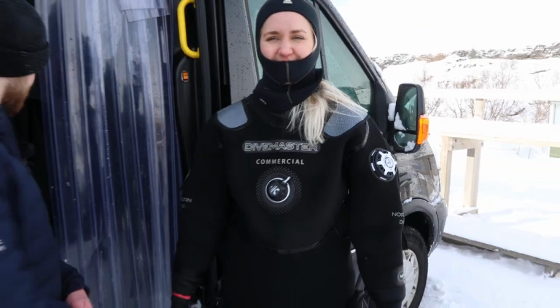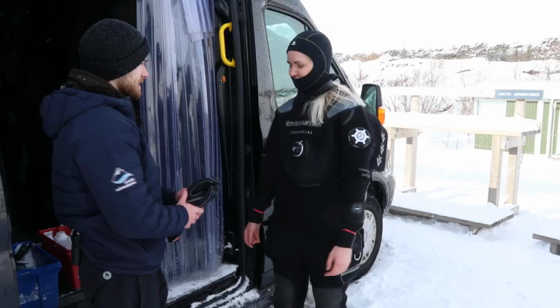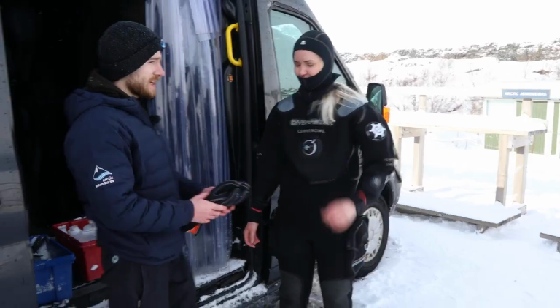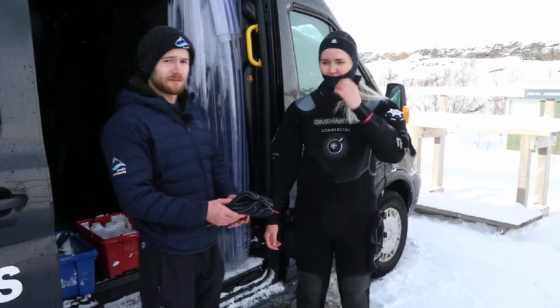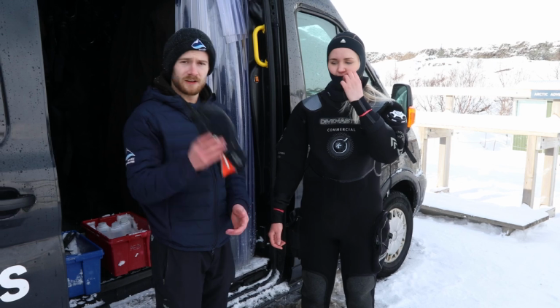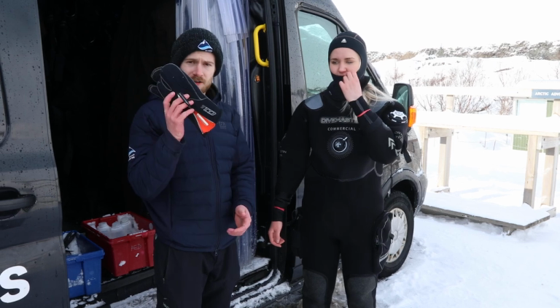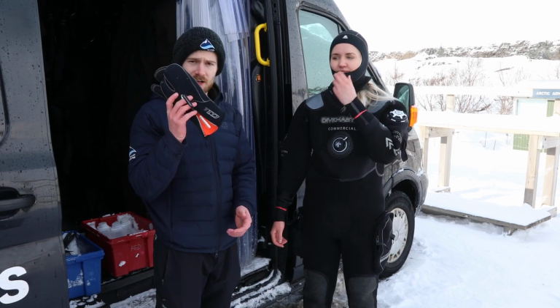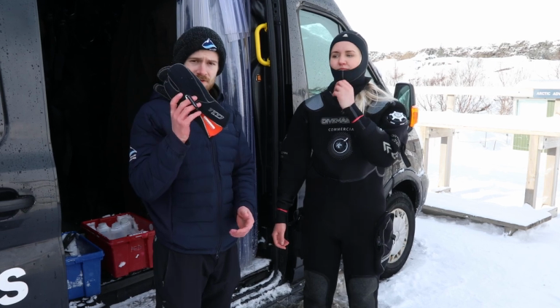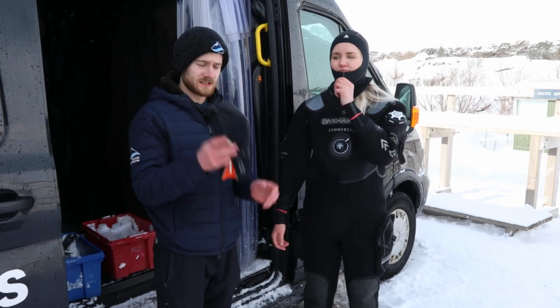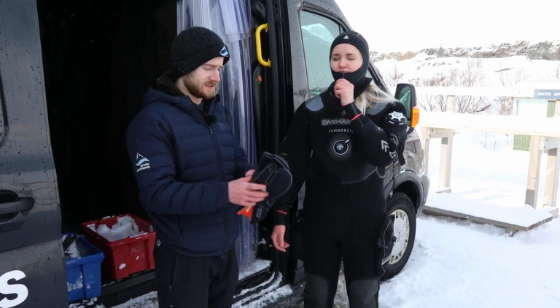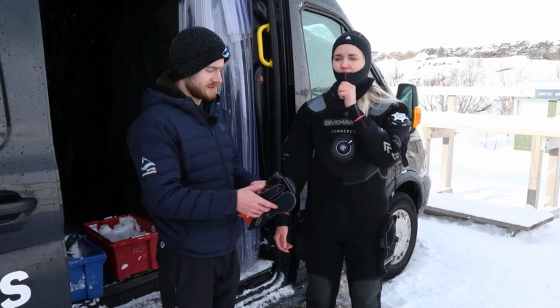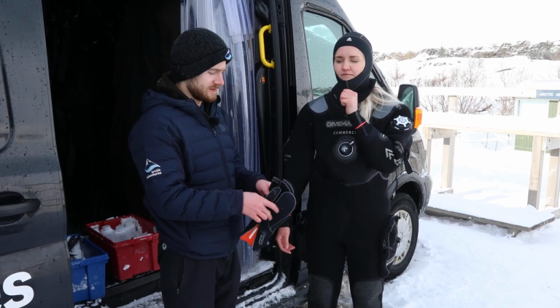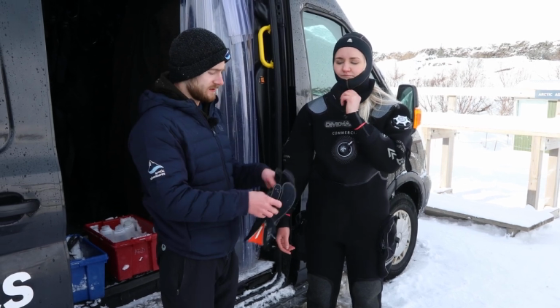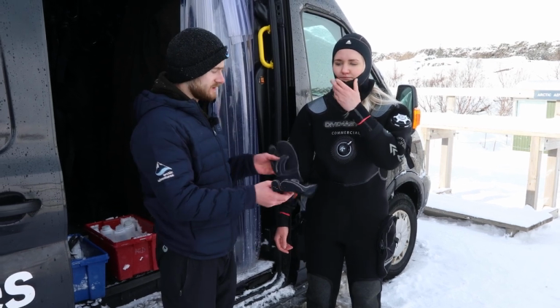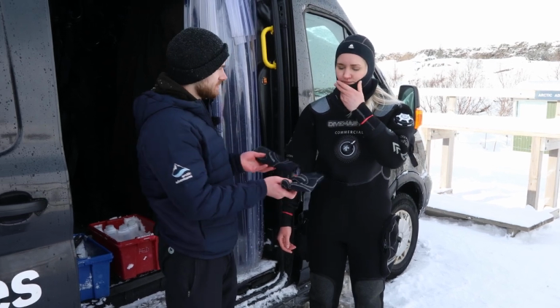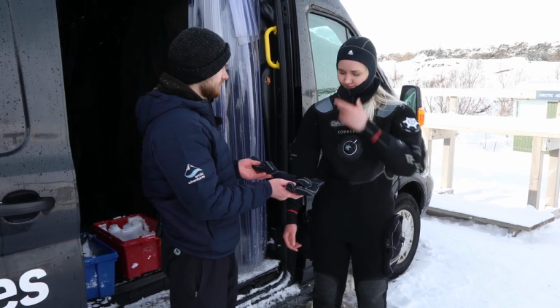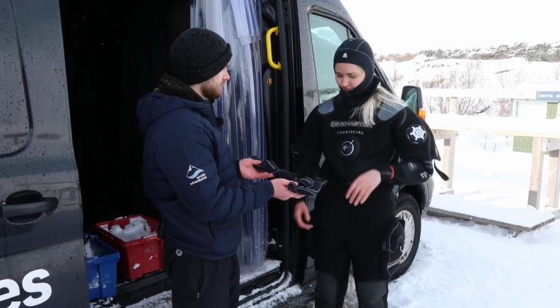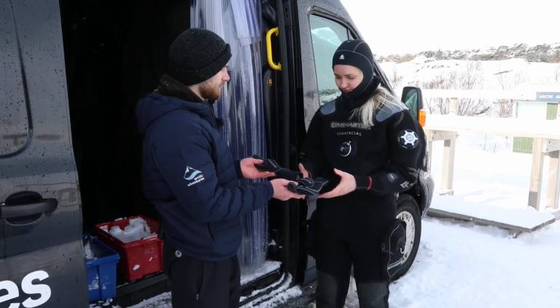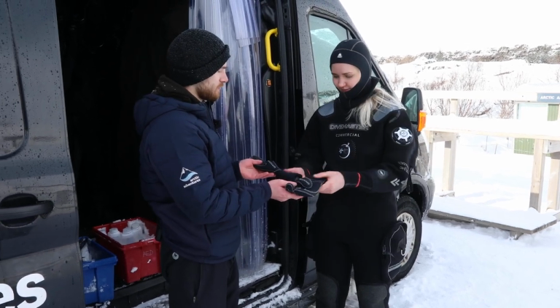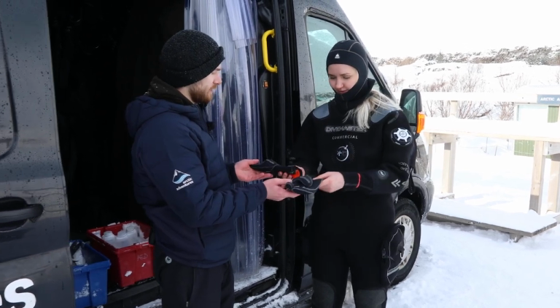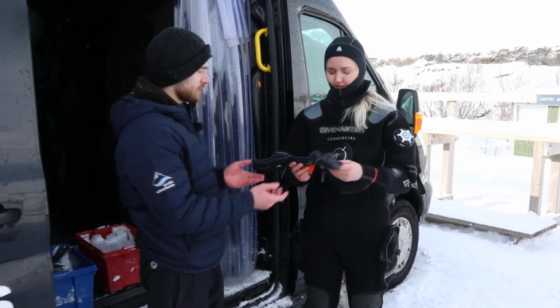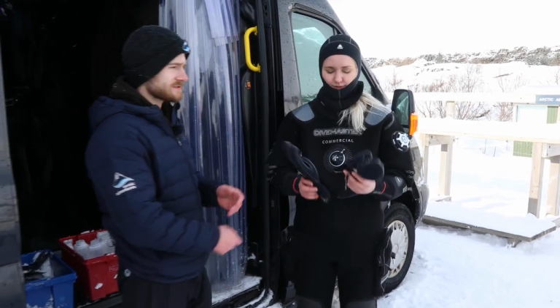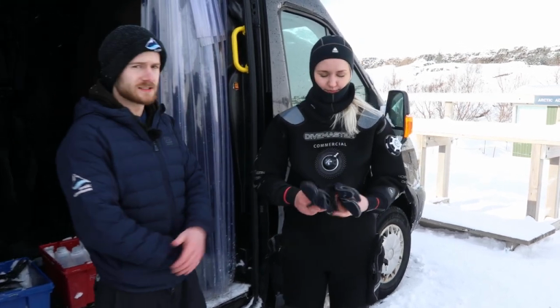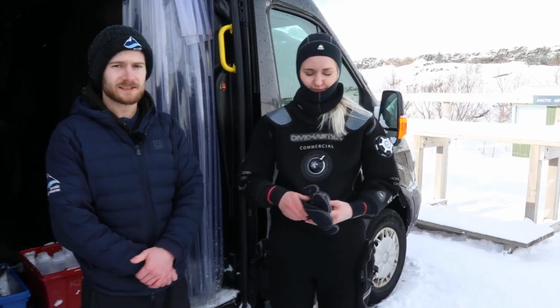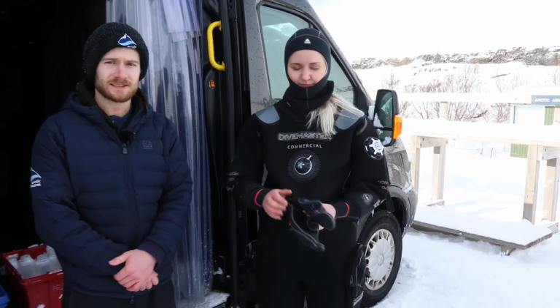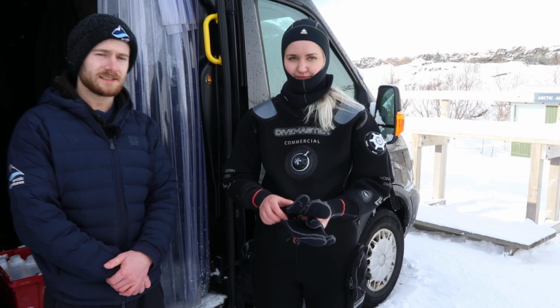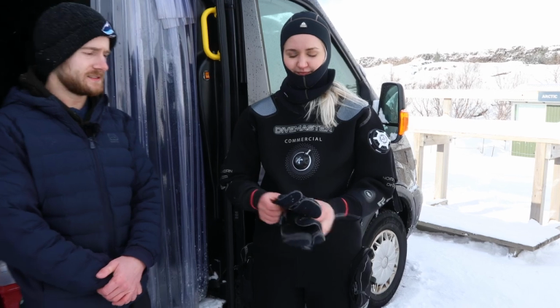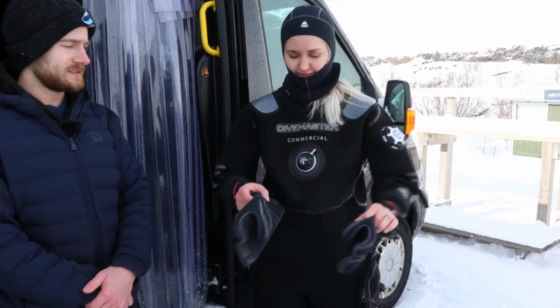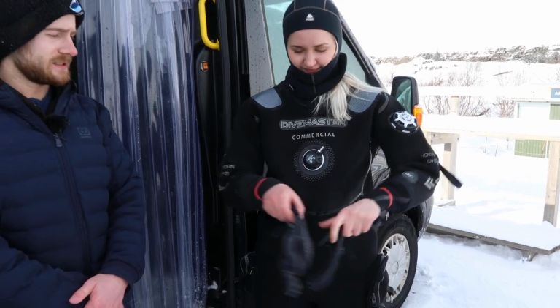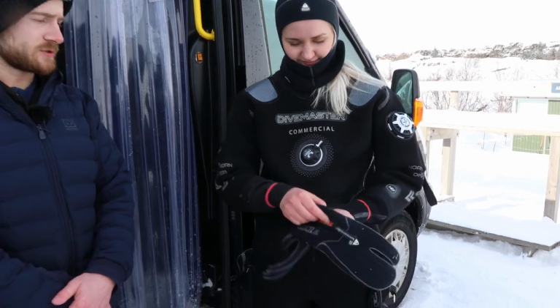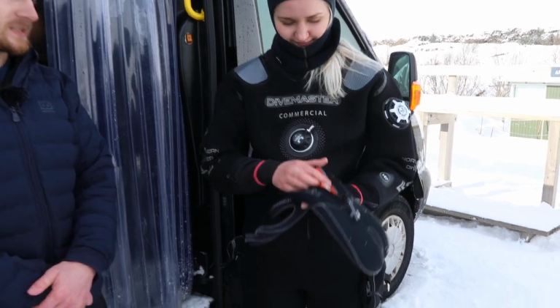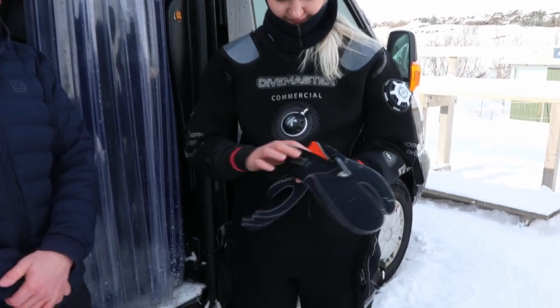Next we have the gloves — three-finger gloves. Keeps you nice and warm.